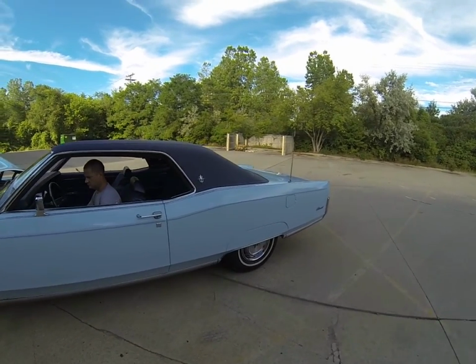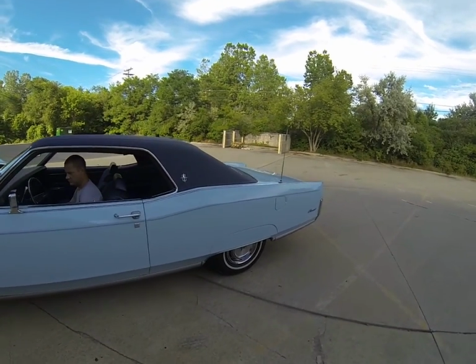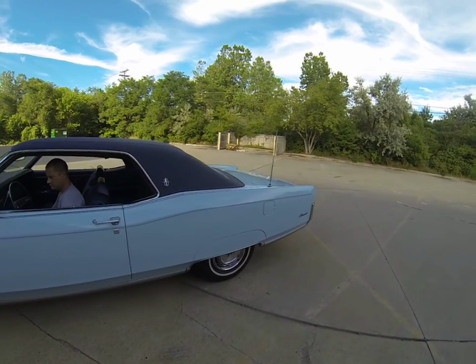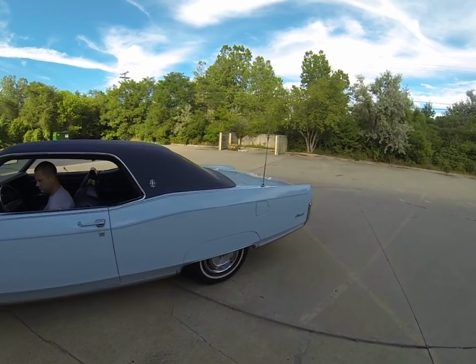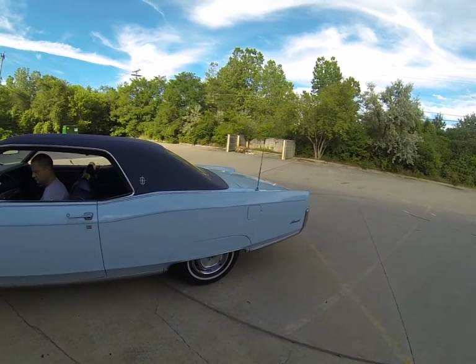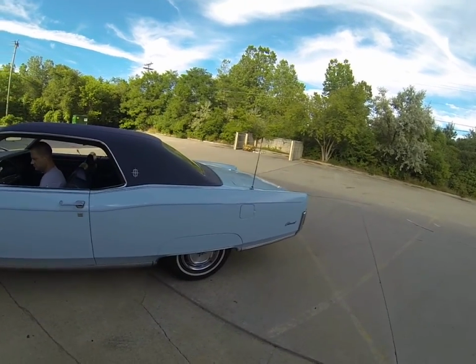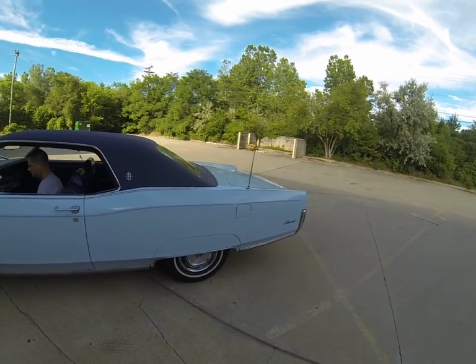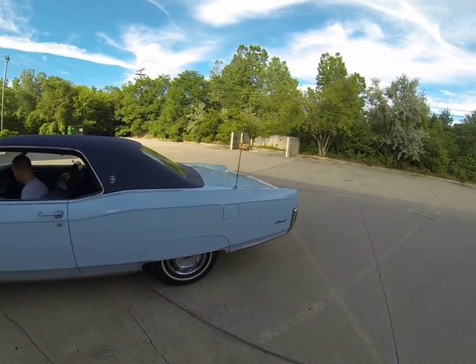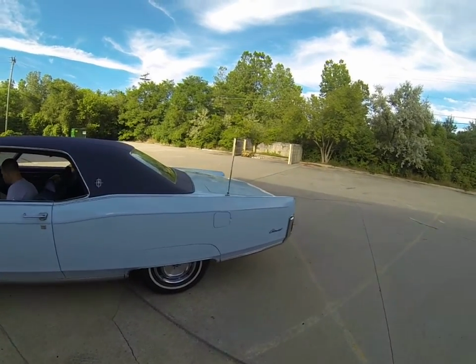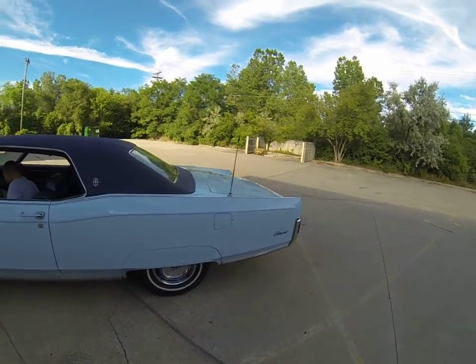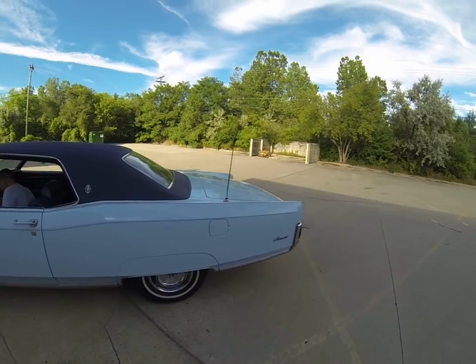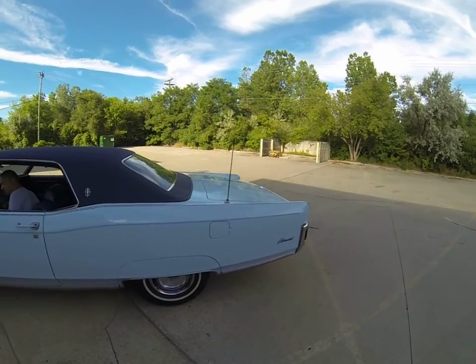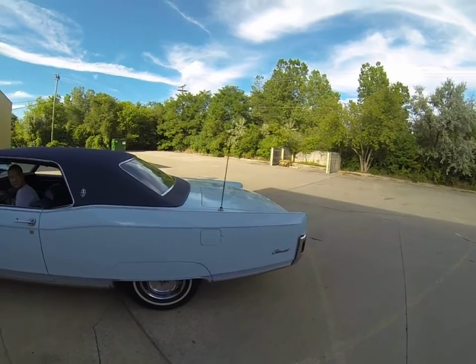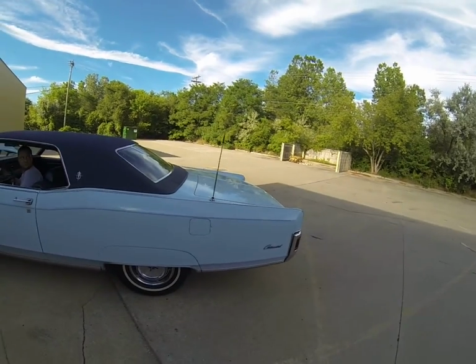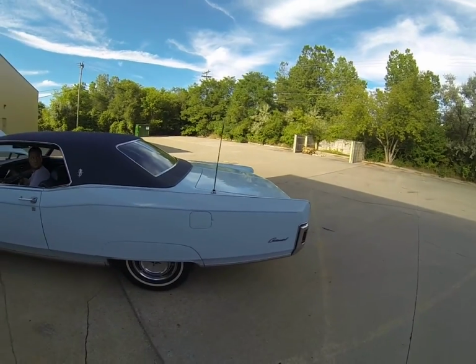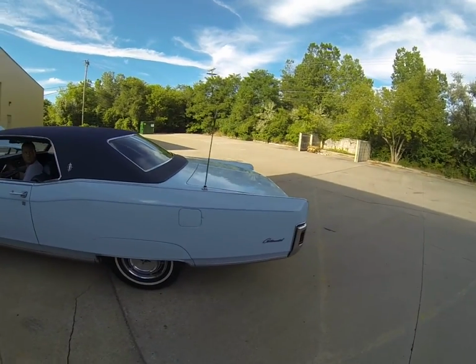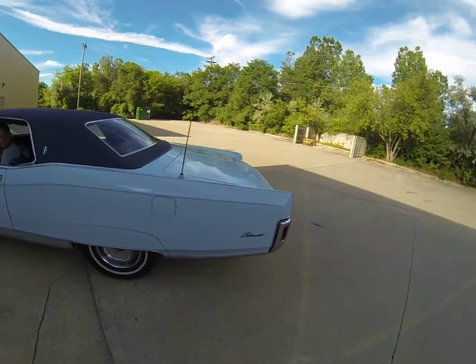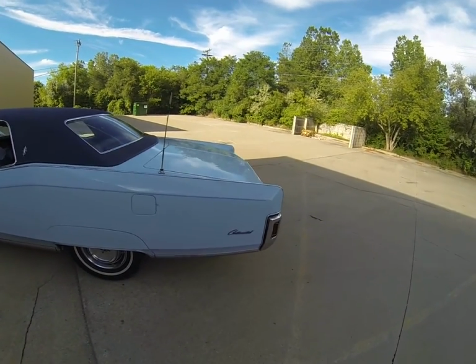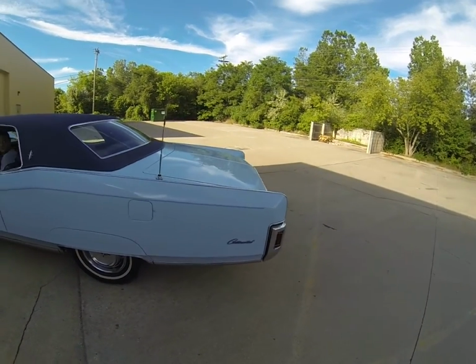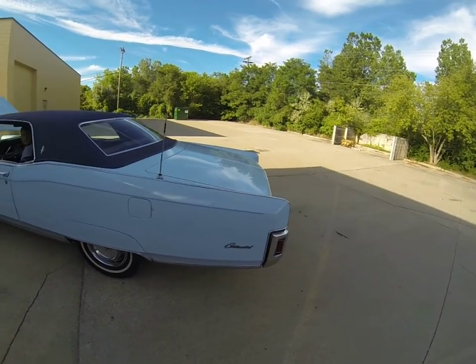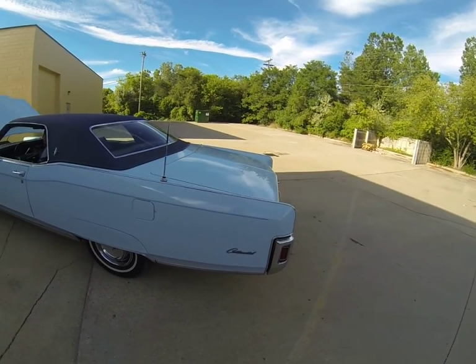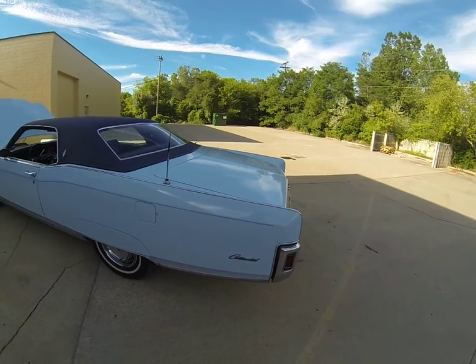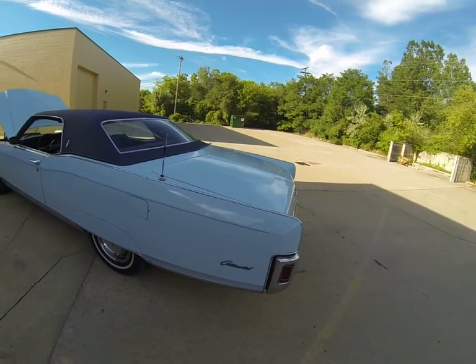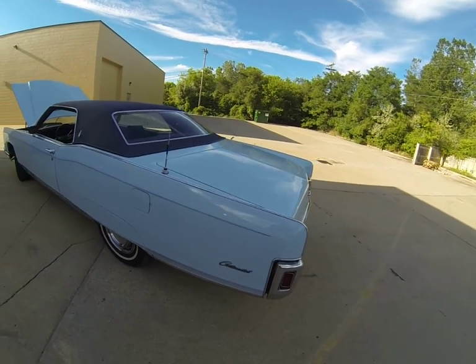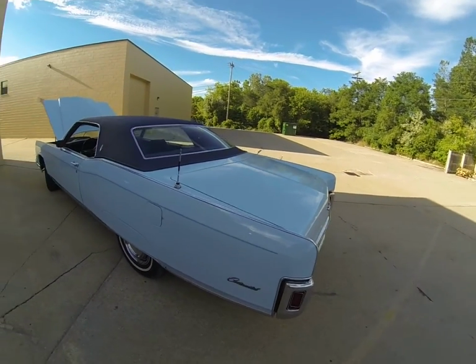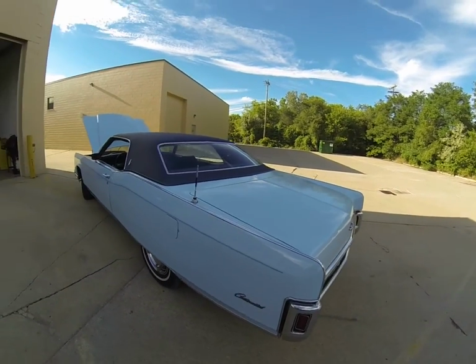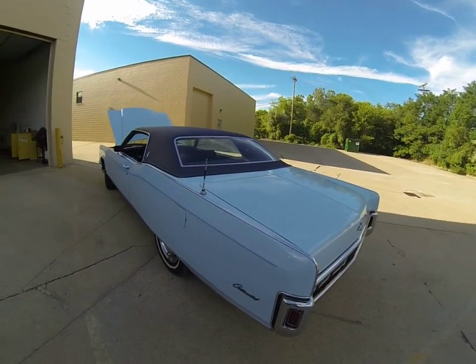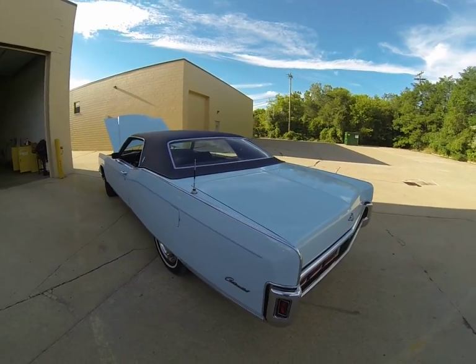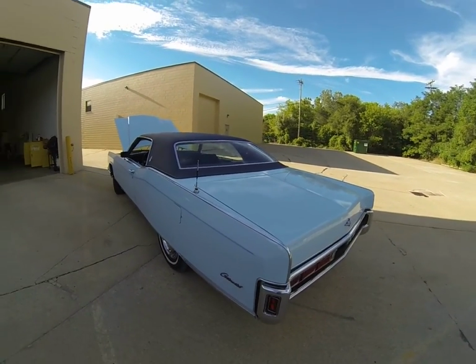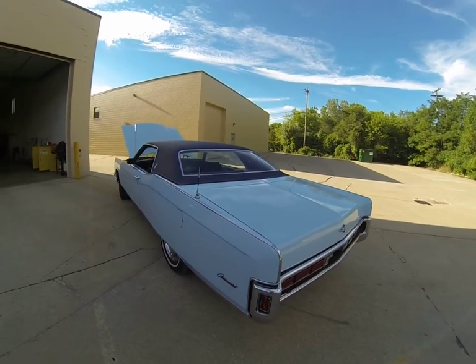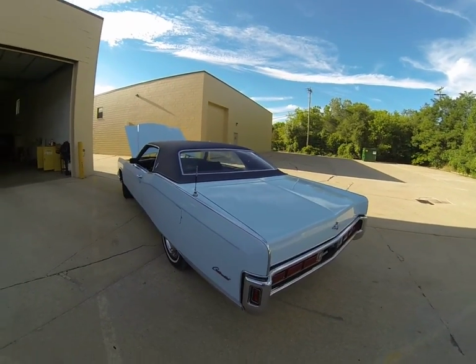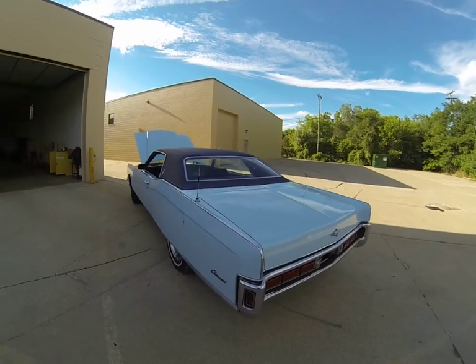Power antenna. This actually has the CB in it — AM/FM CB from the factory.